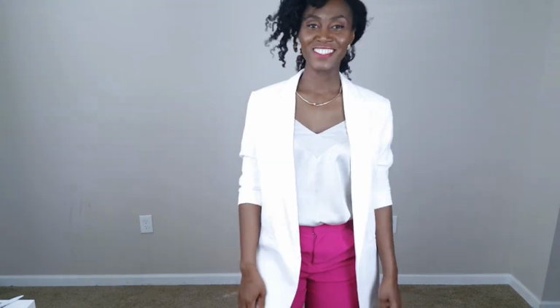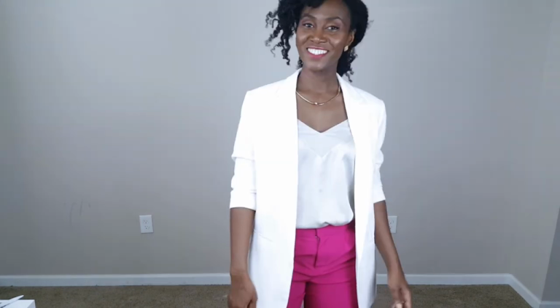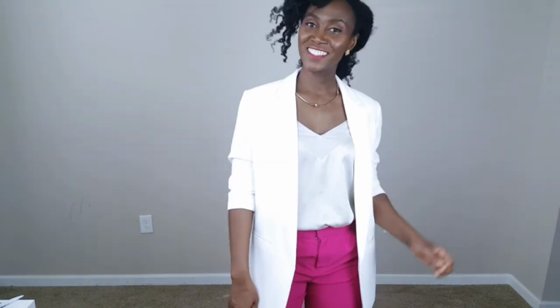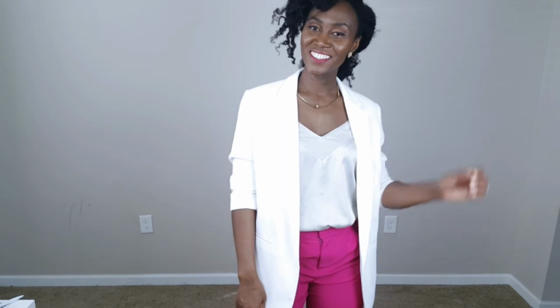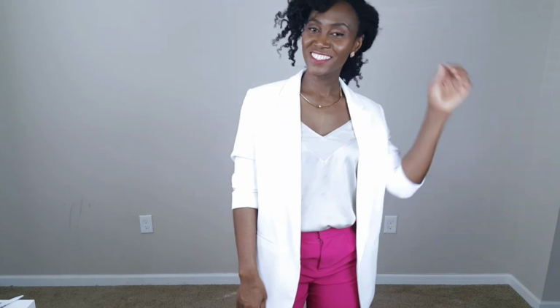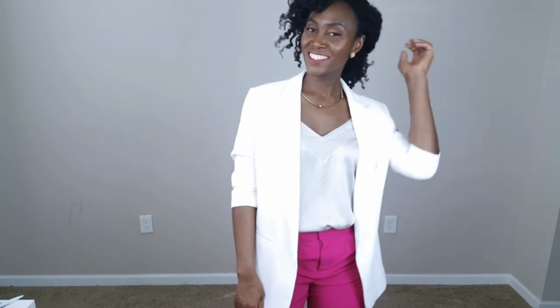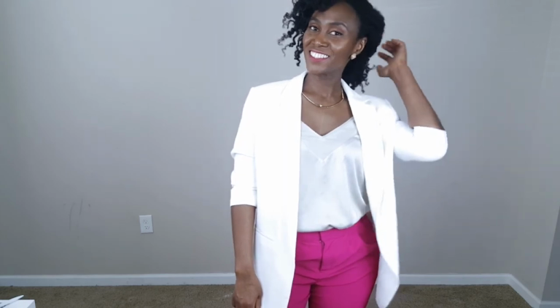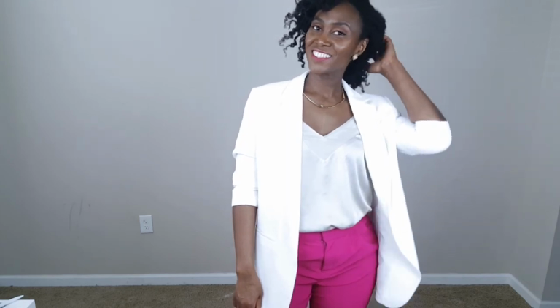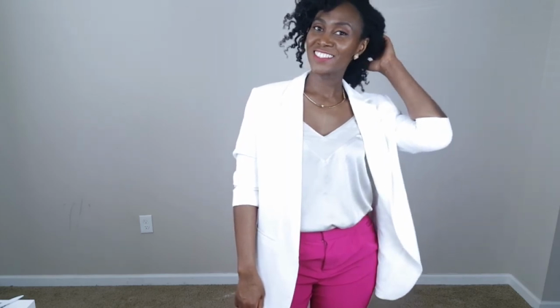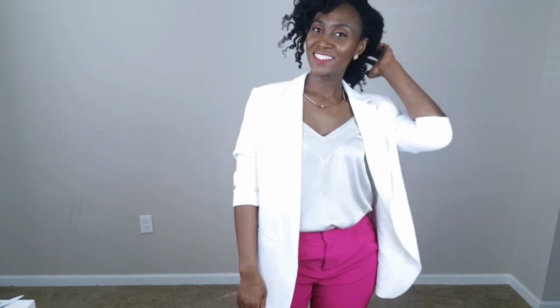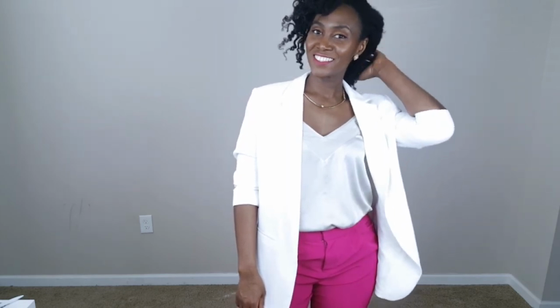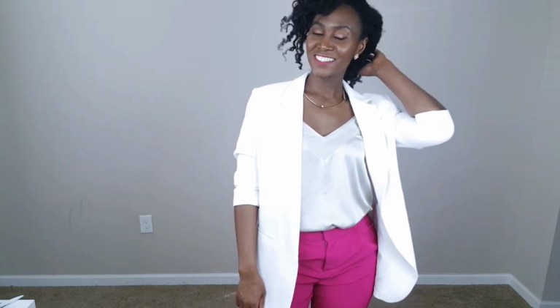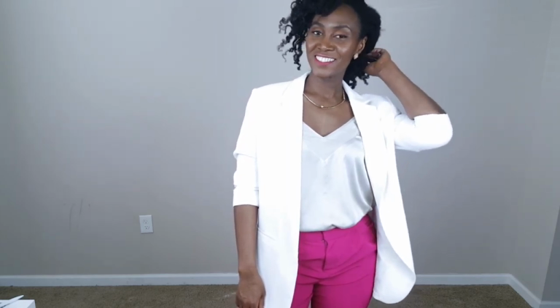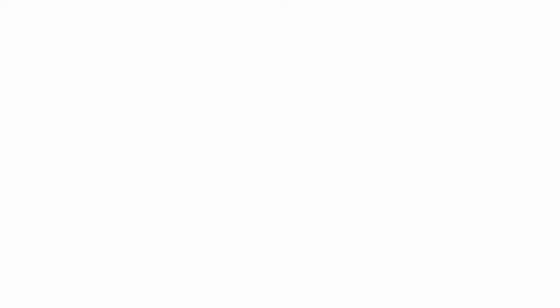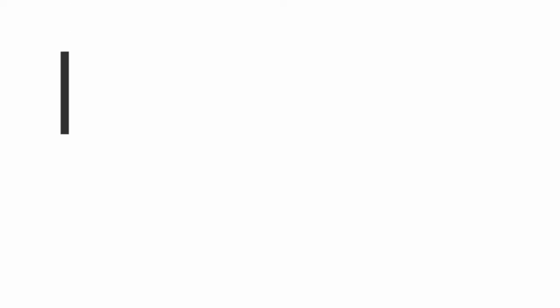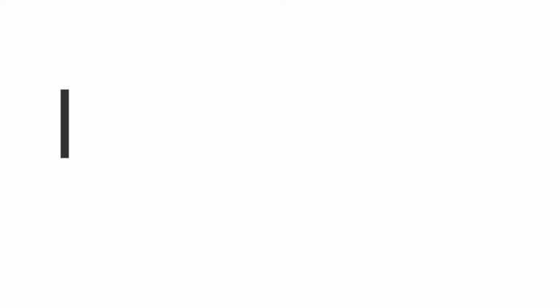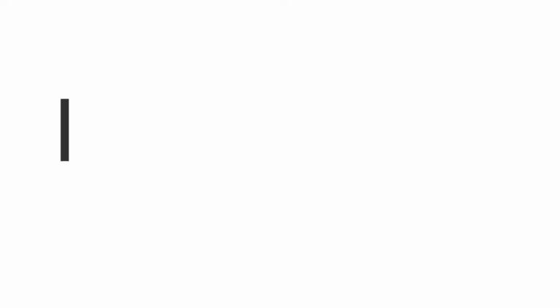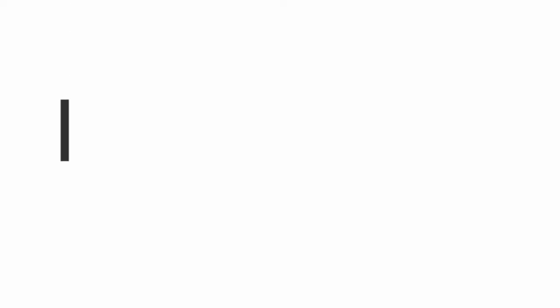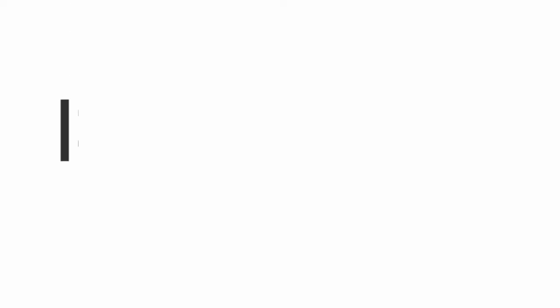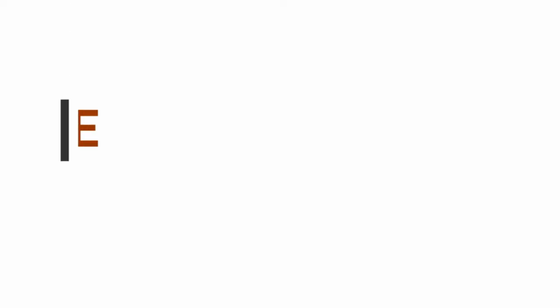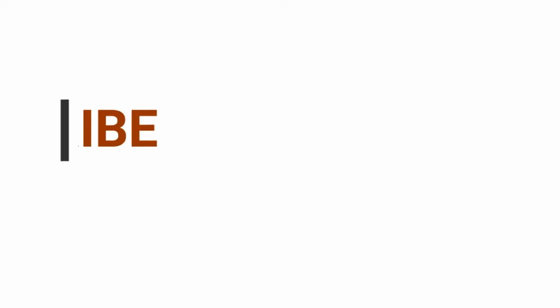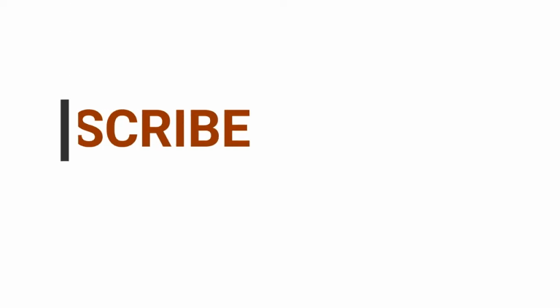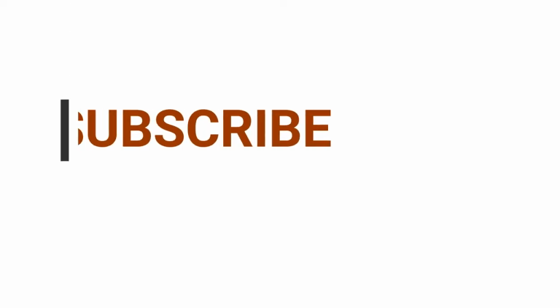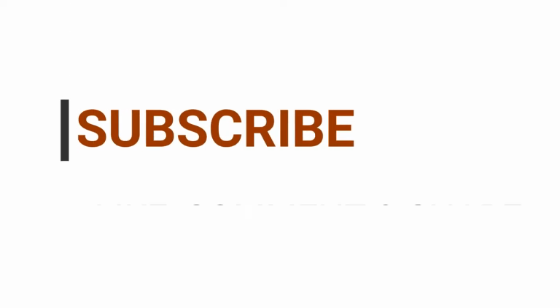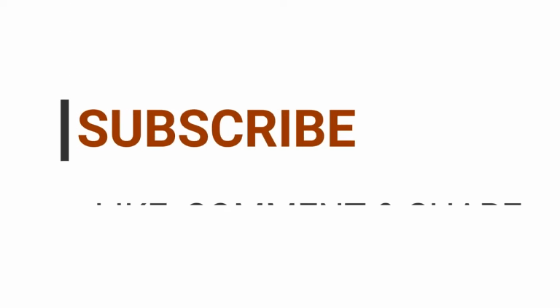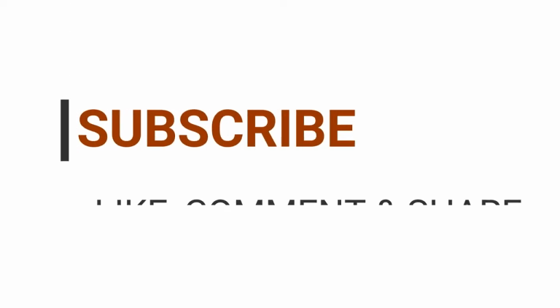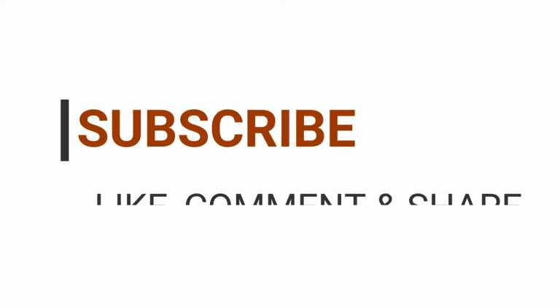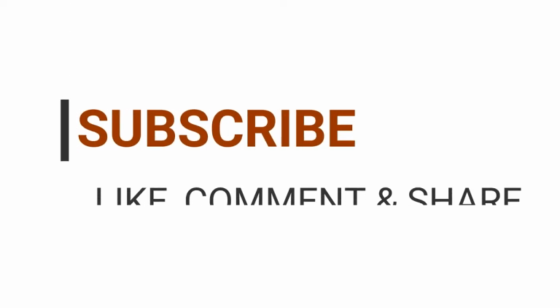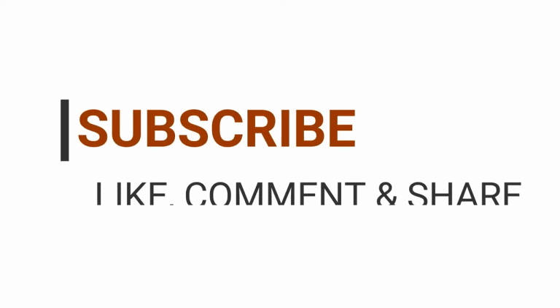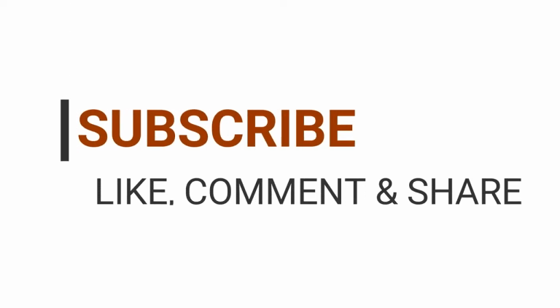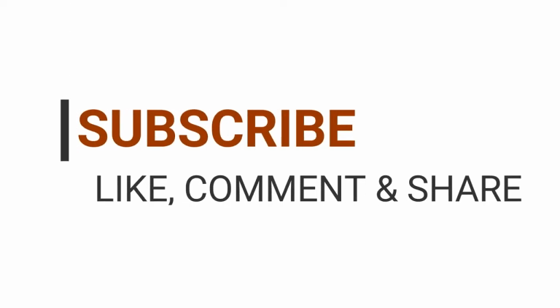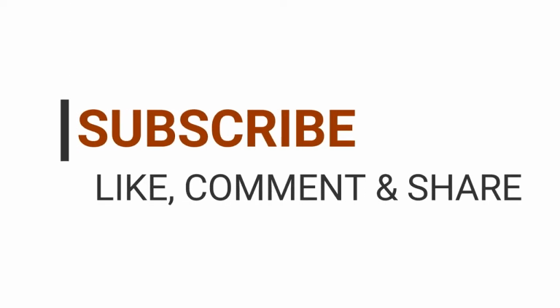Thank you for watching and don't forget to like, comment and subscribe. Bye!